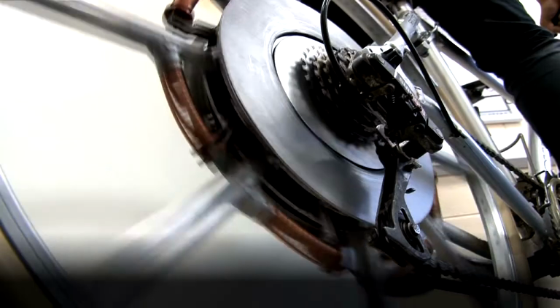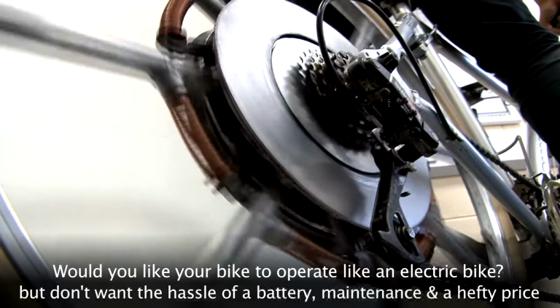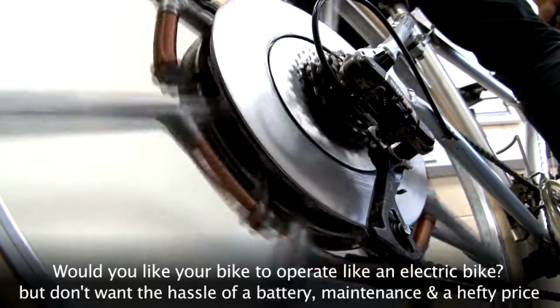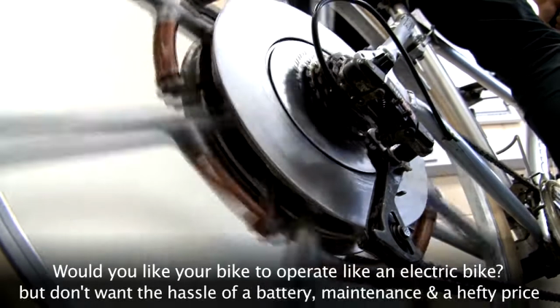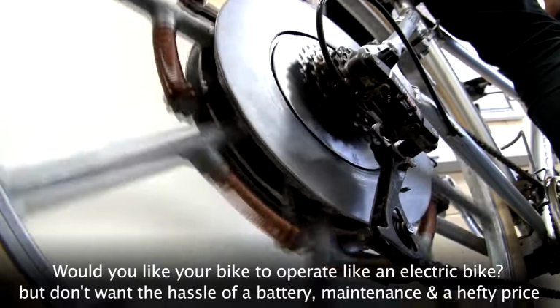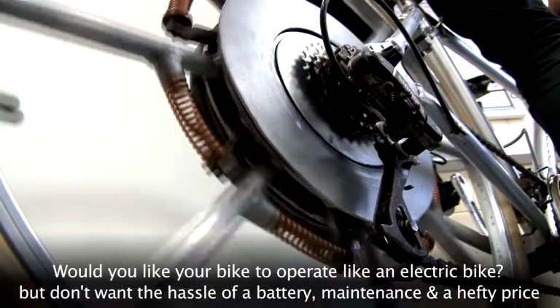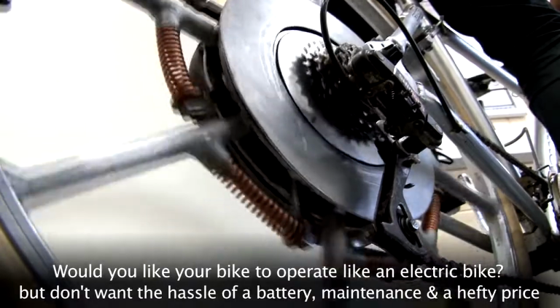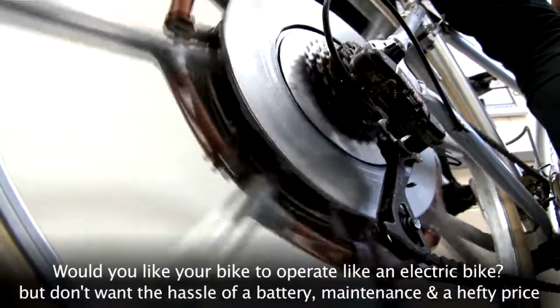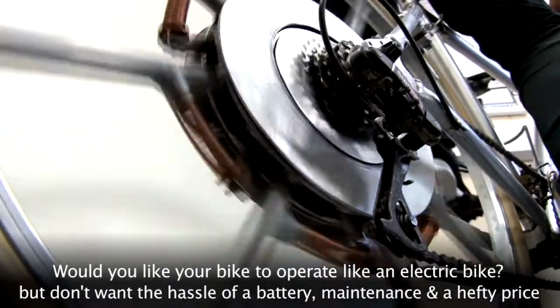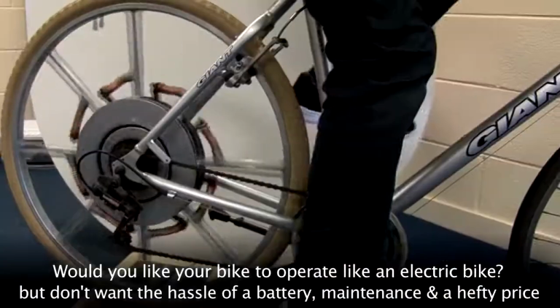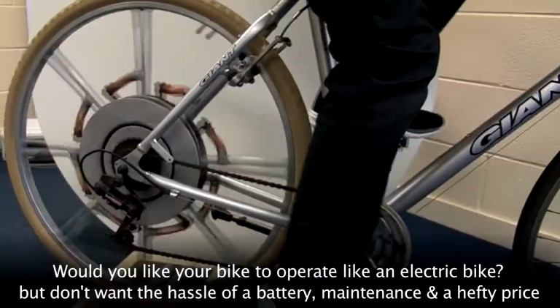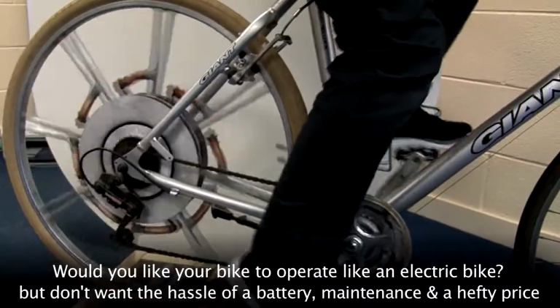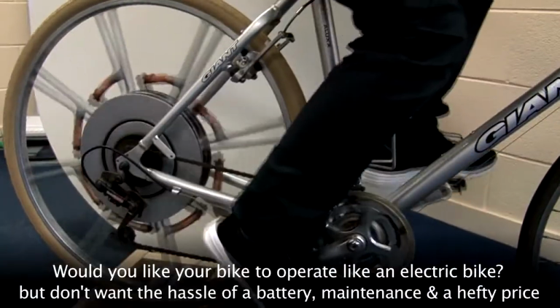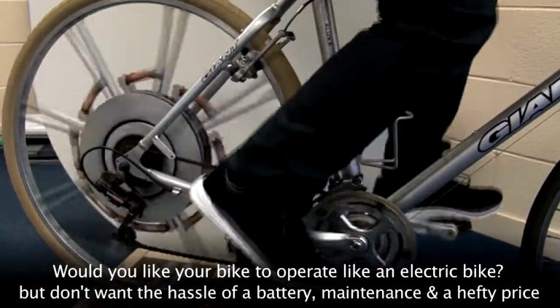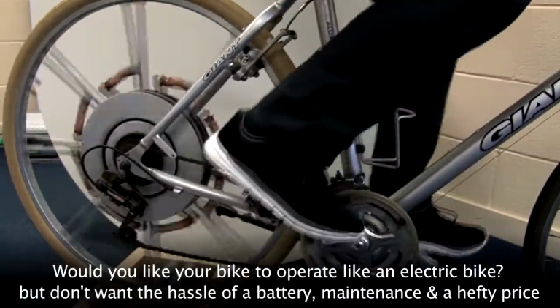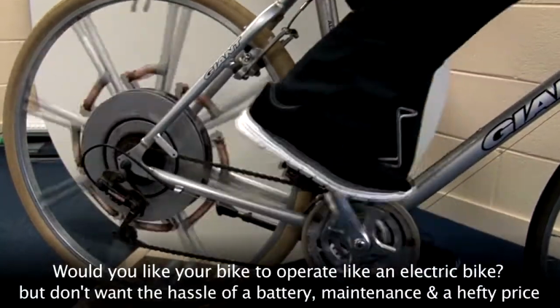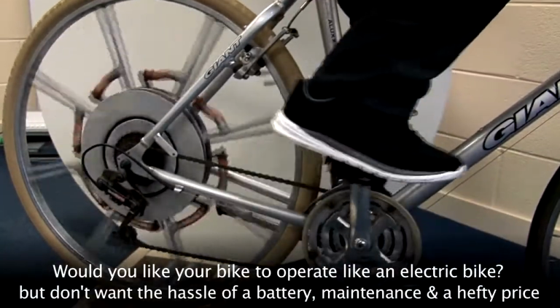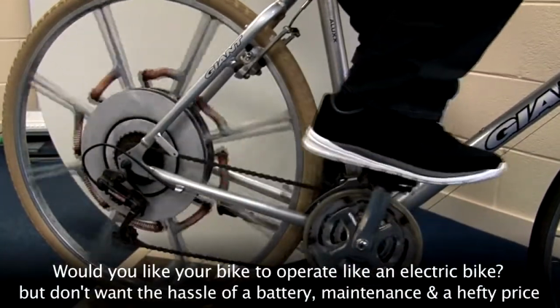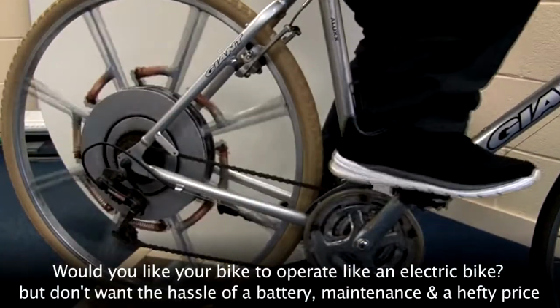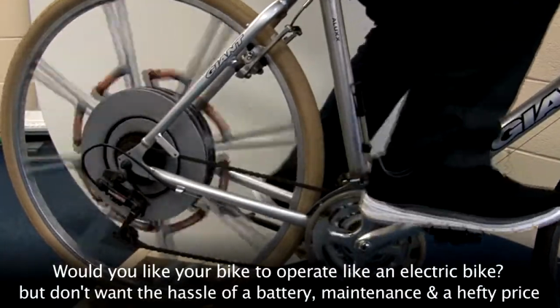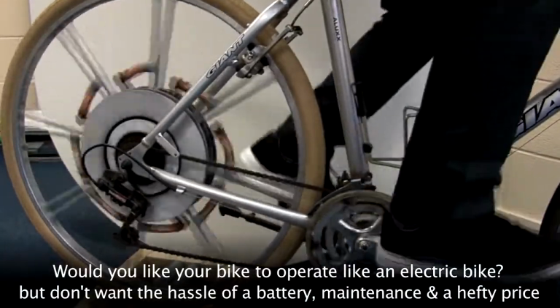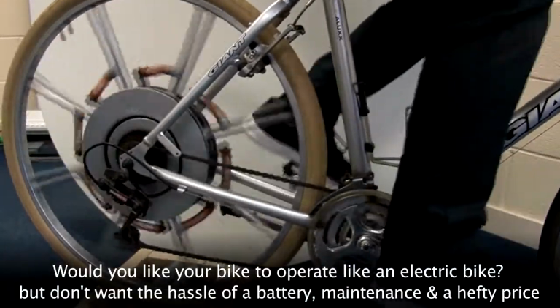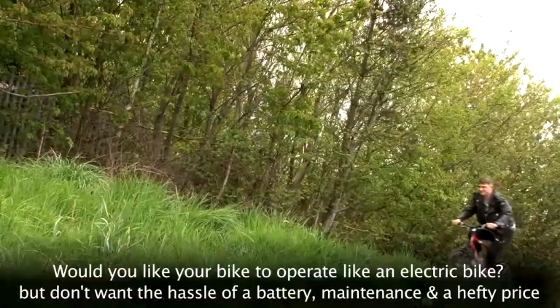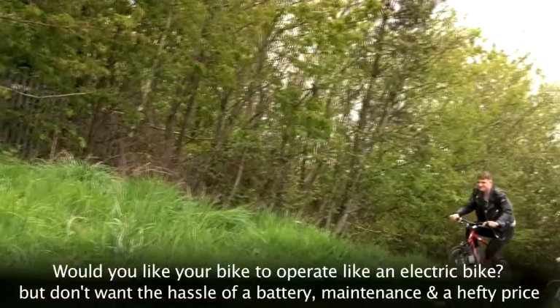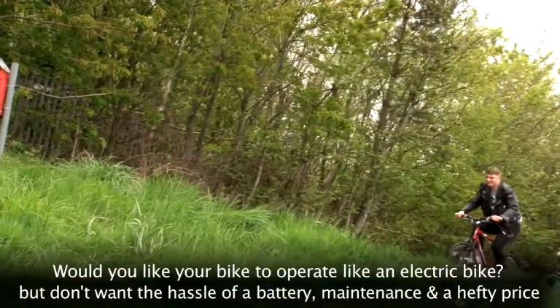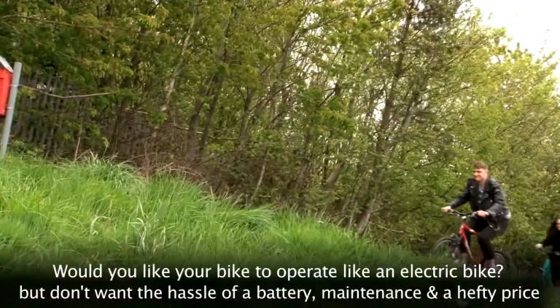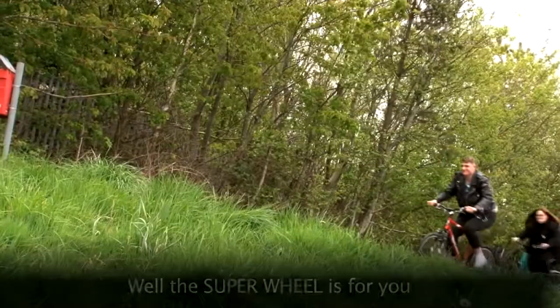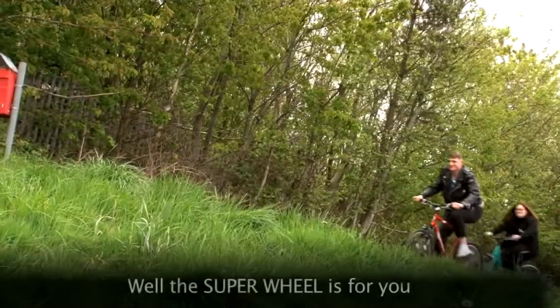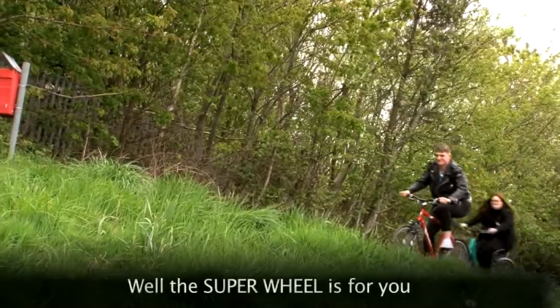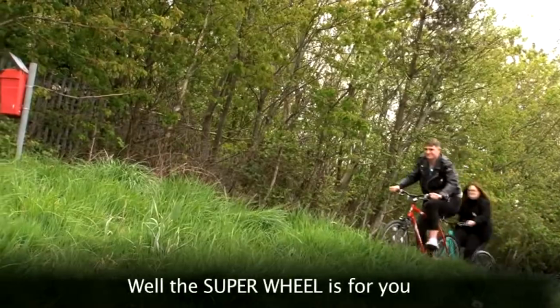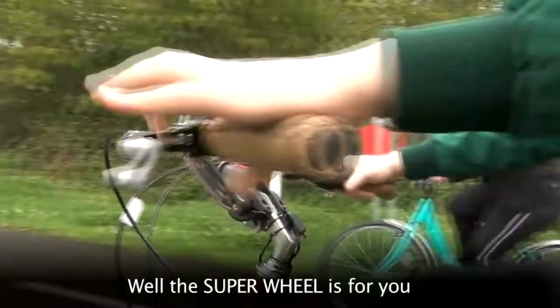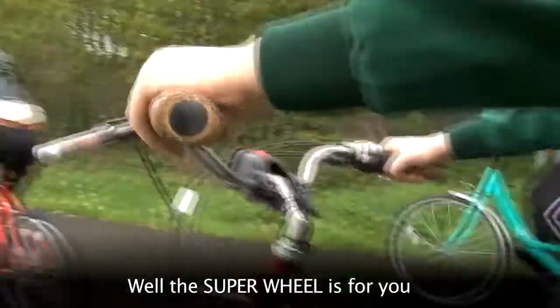Would you like your bike to operate like an electric bike but don't want the hassle of a battery, maintenance and a hefty price? Well, the Superwheel is for you.